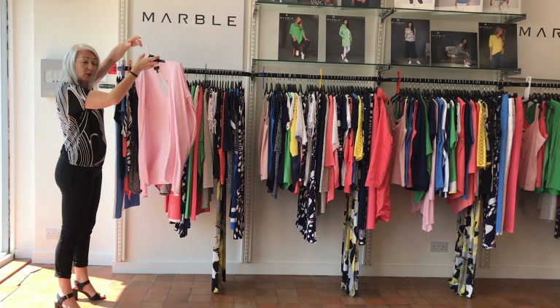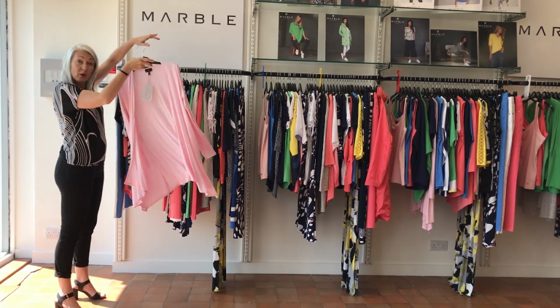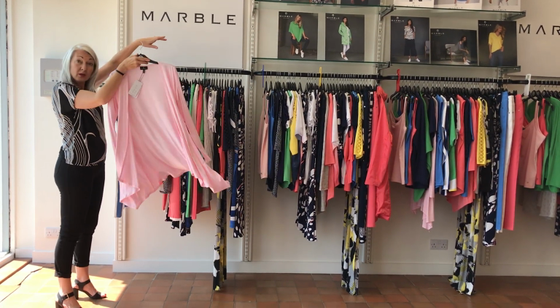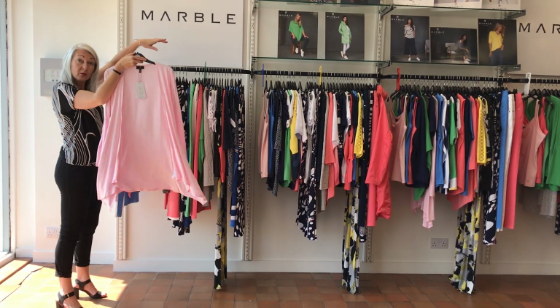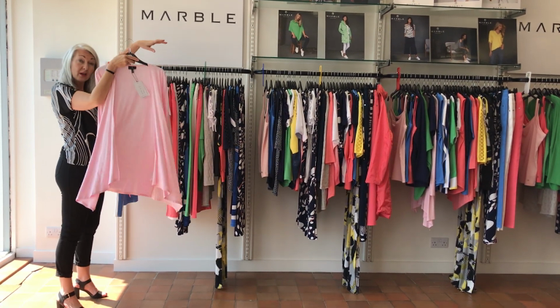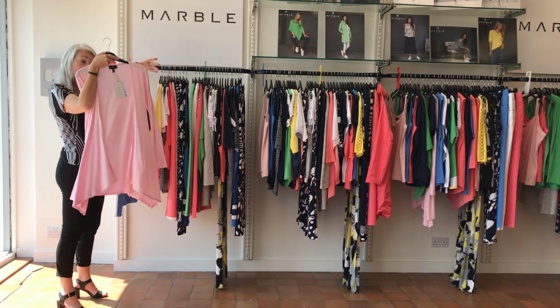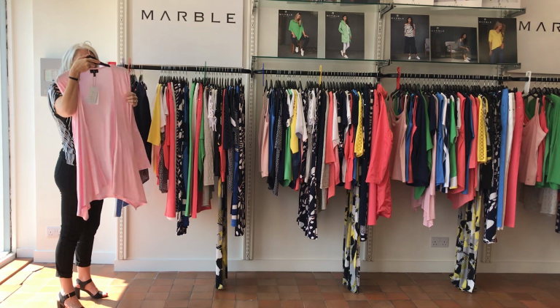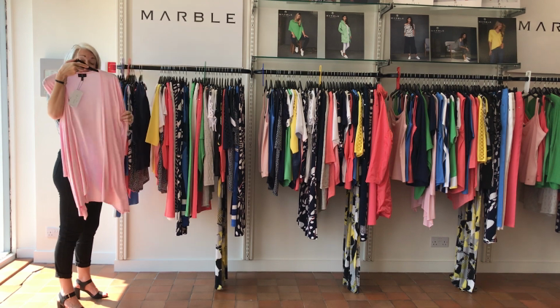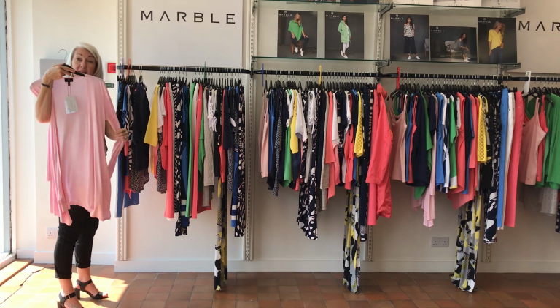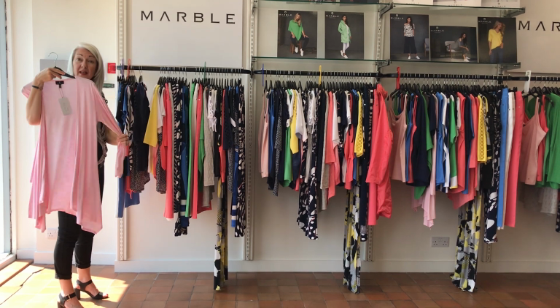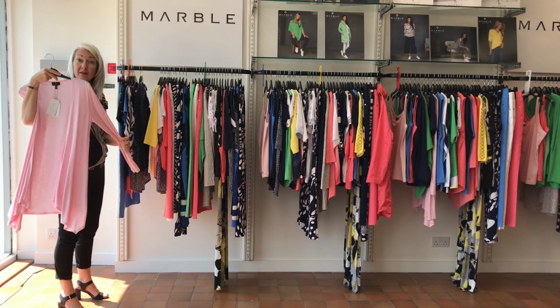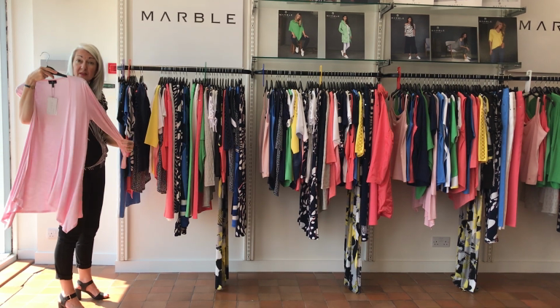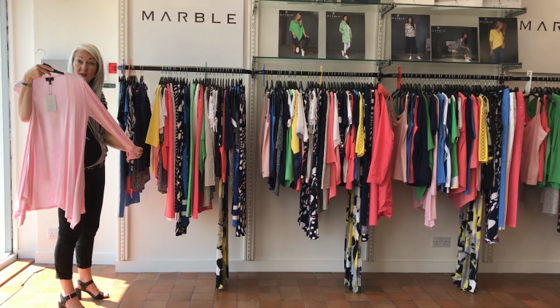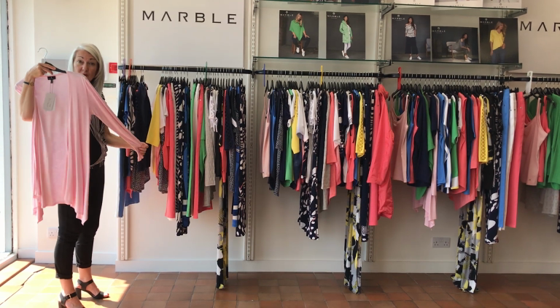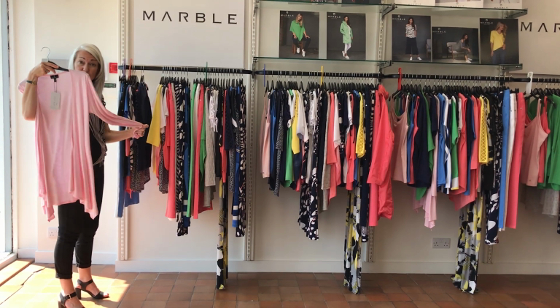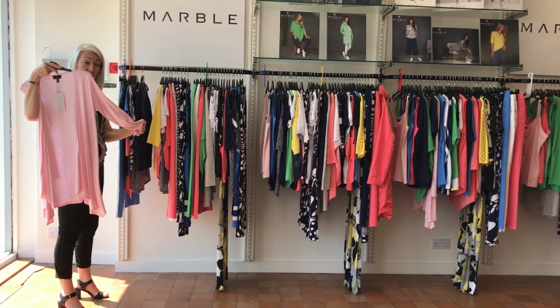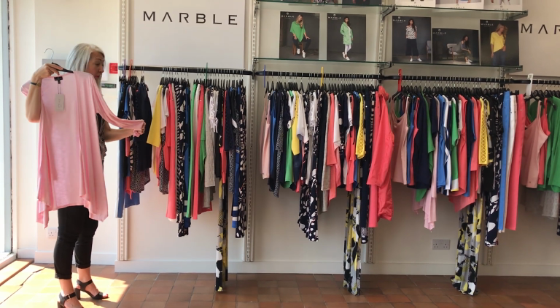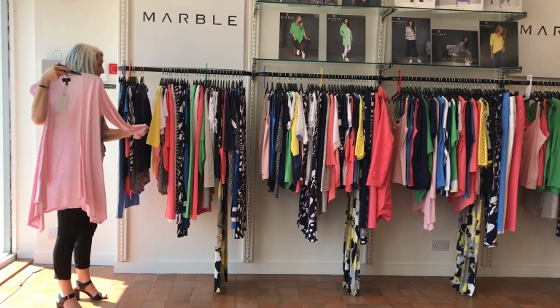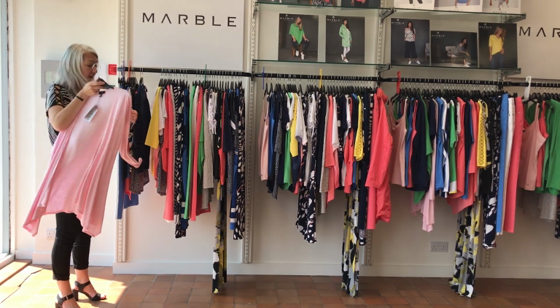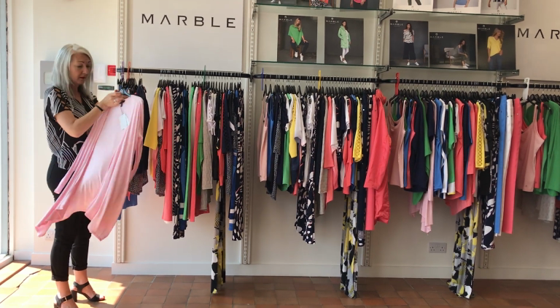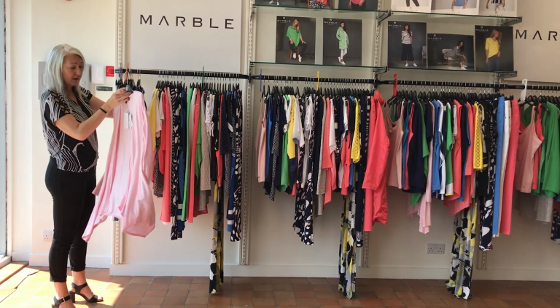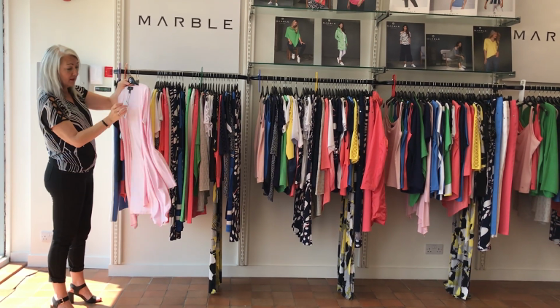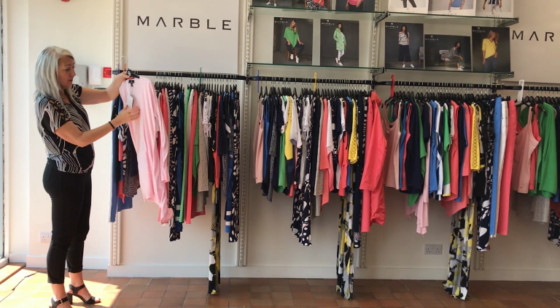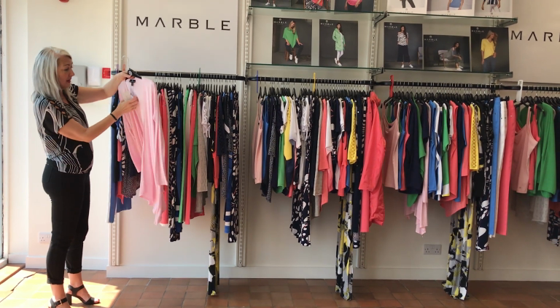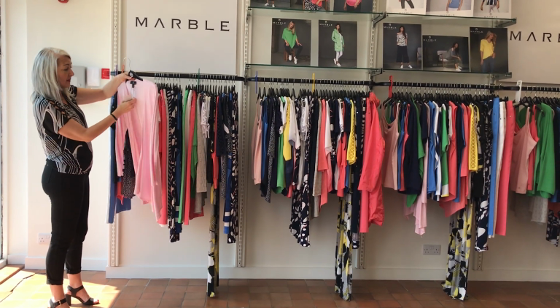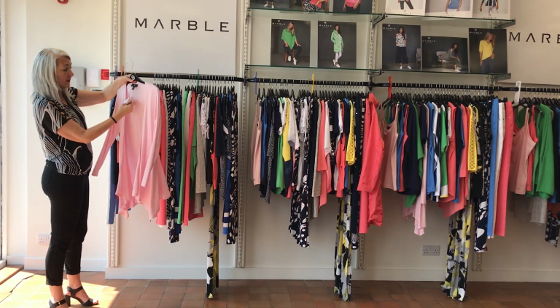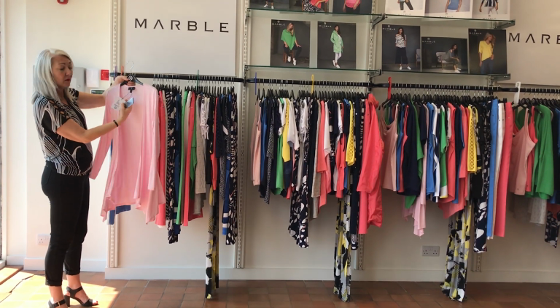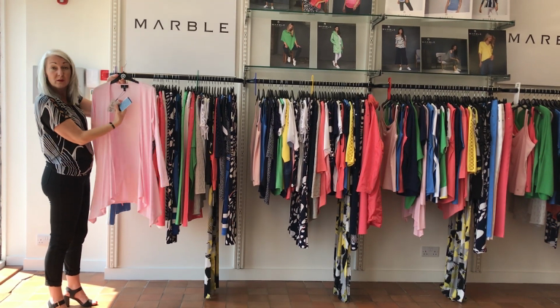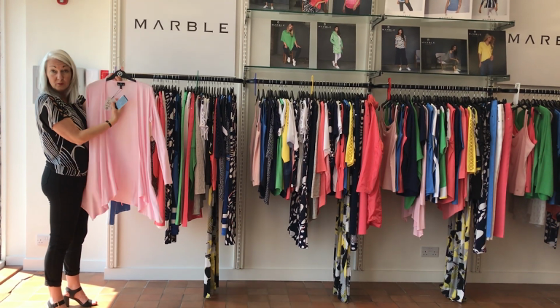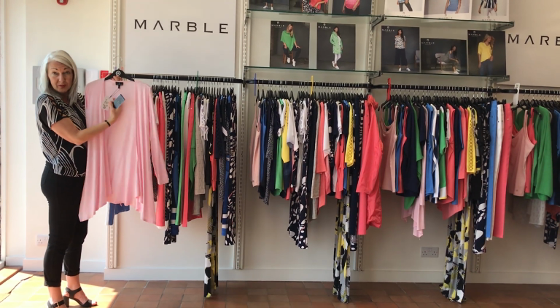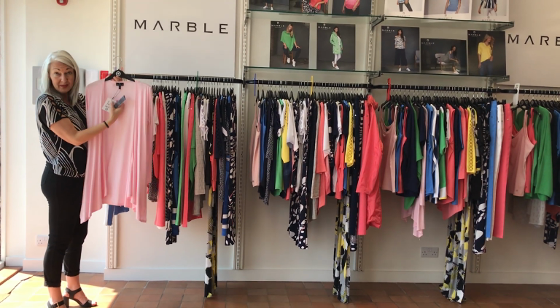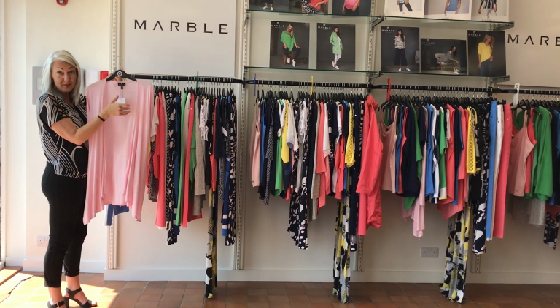One long line cardigan in the lovely, soft, pale pink. This piece will be £20.